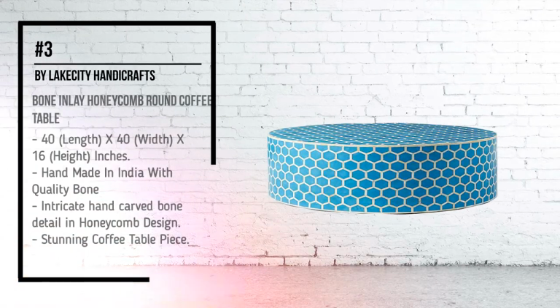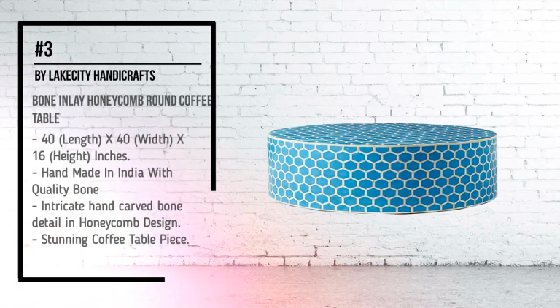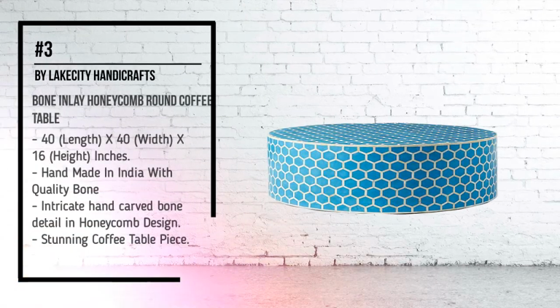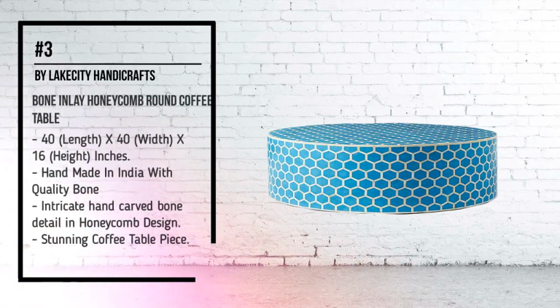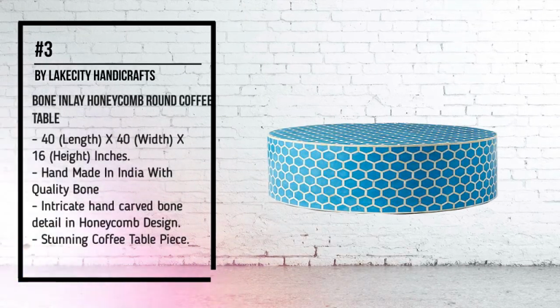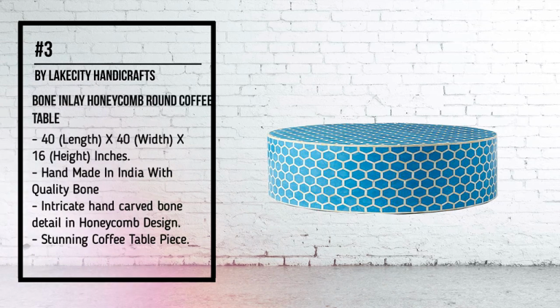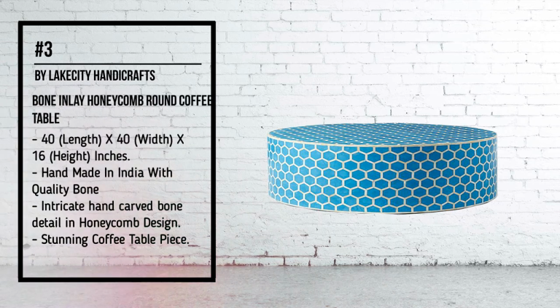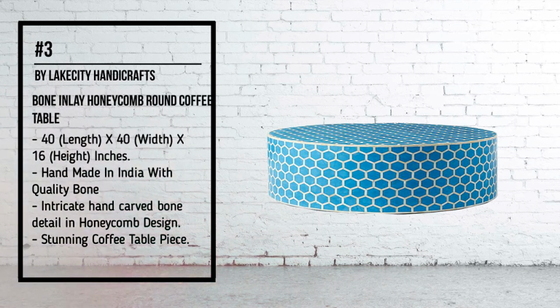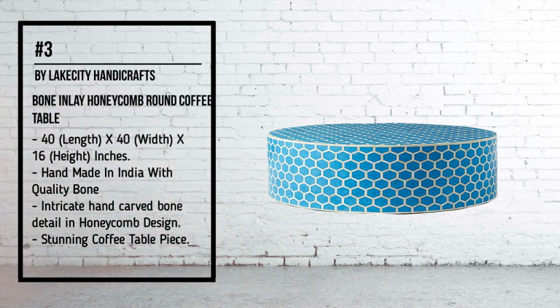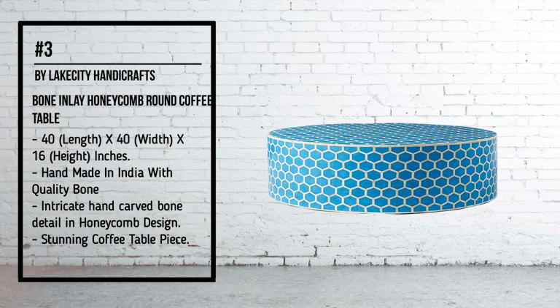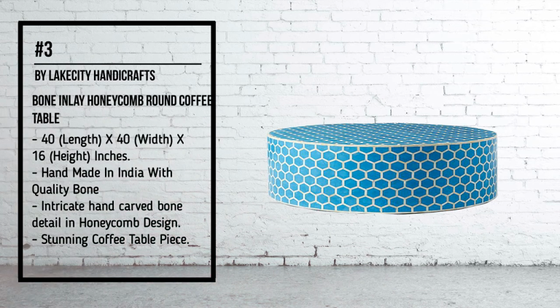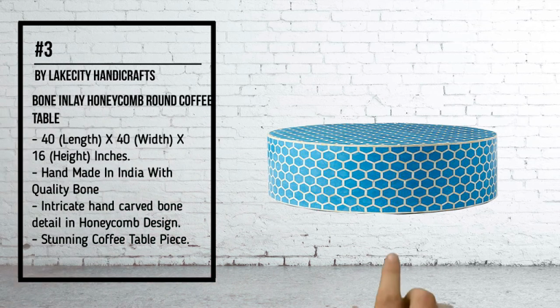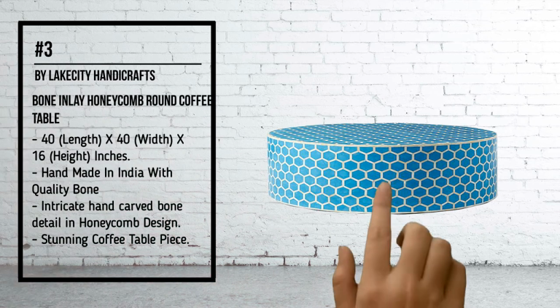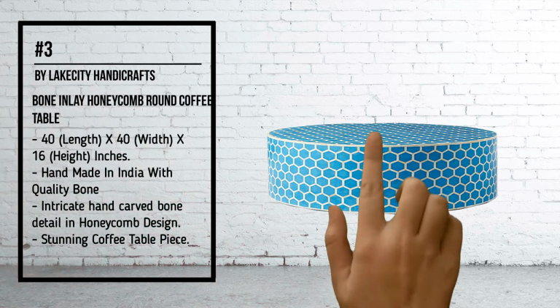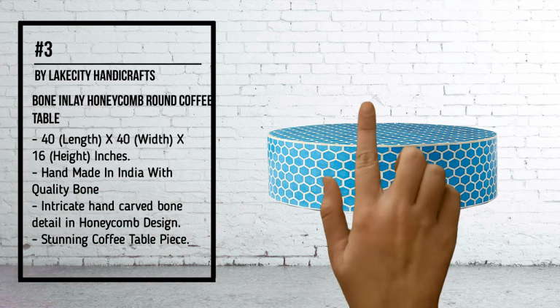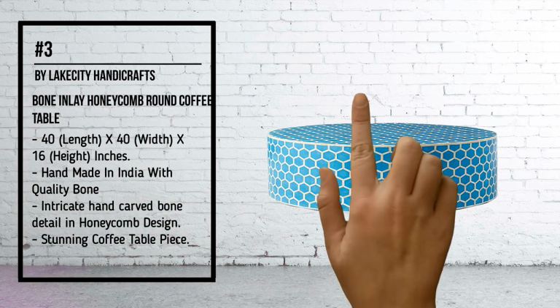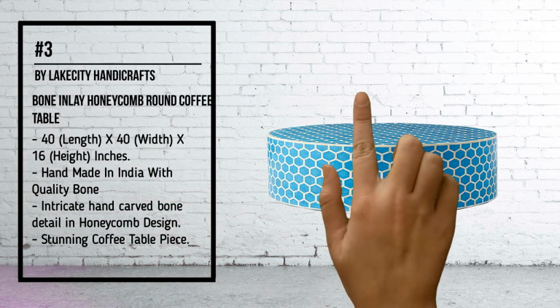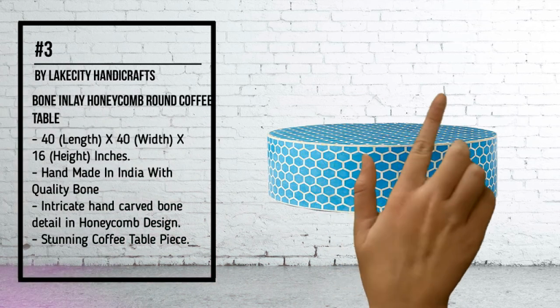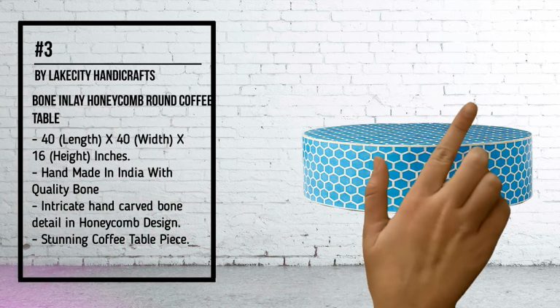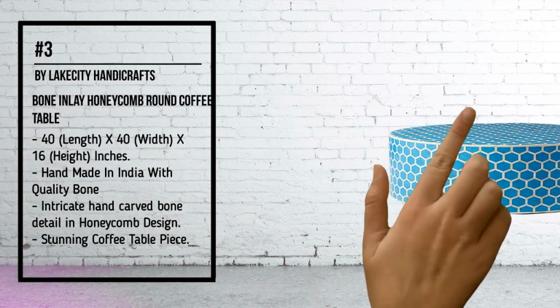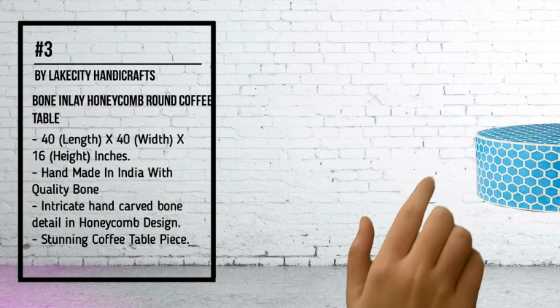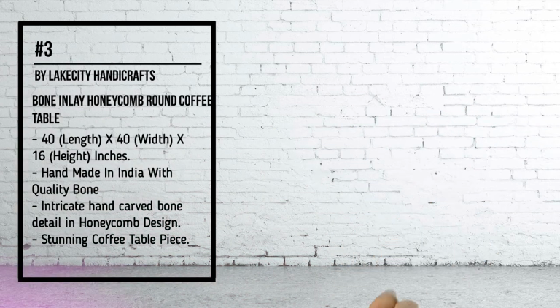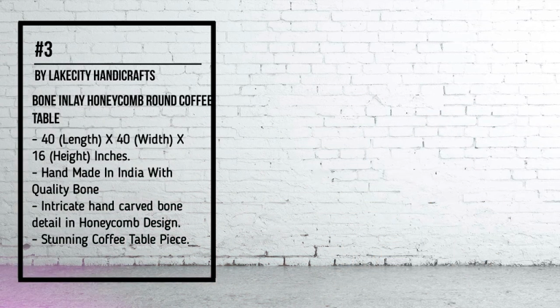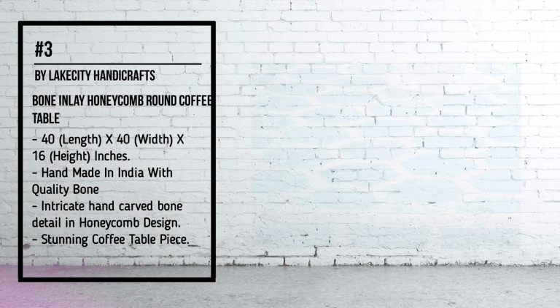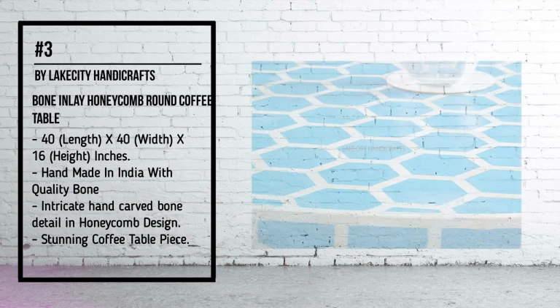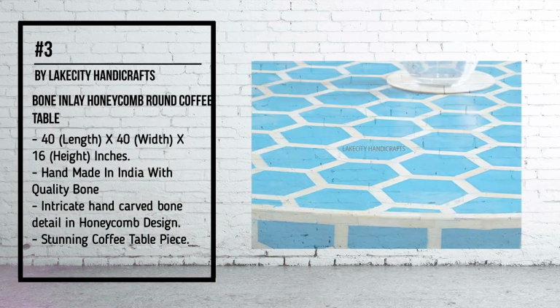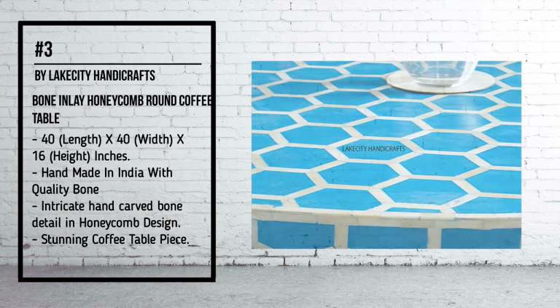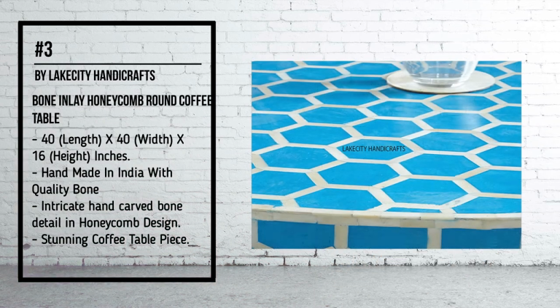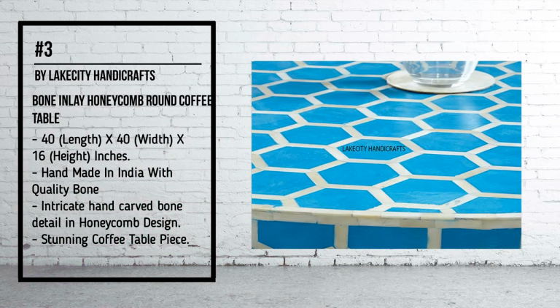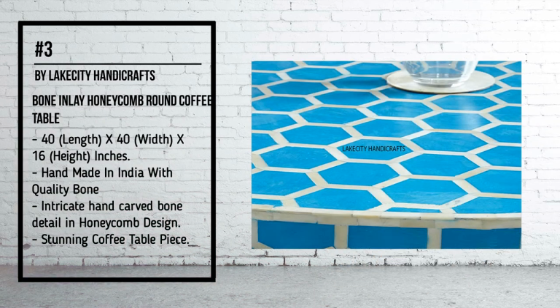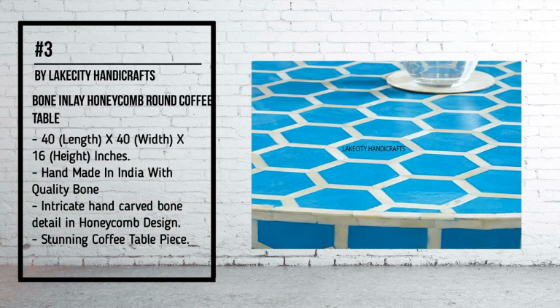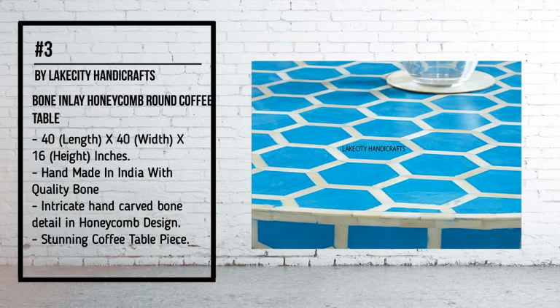Number 3, by Legacy Handicrafts: Bone Inlay Honeycomb Round Coffee Table.